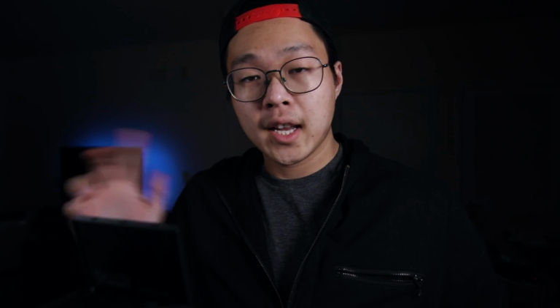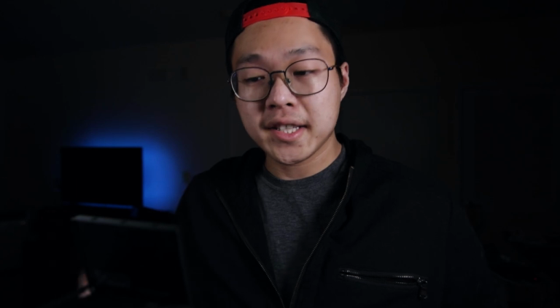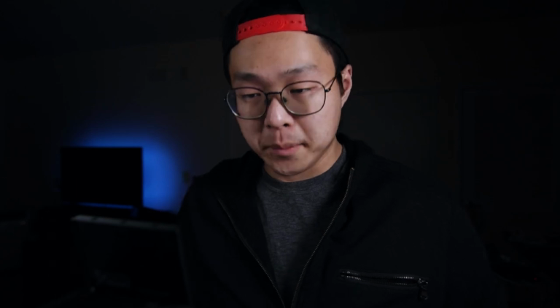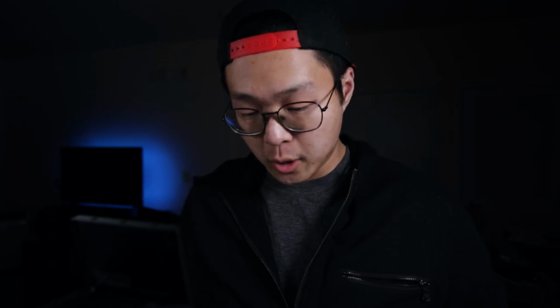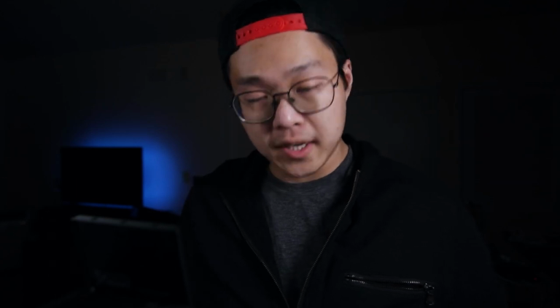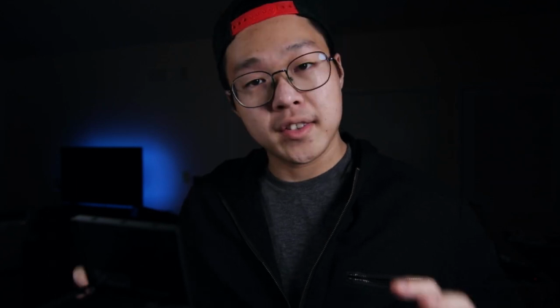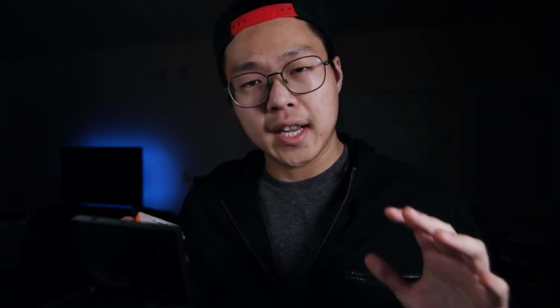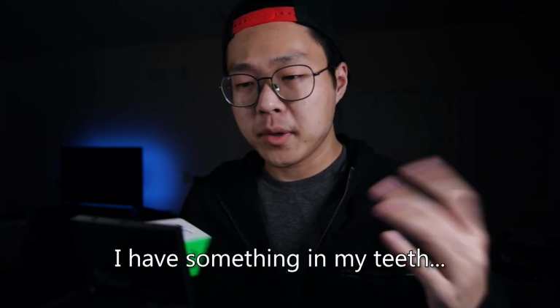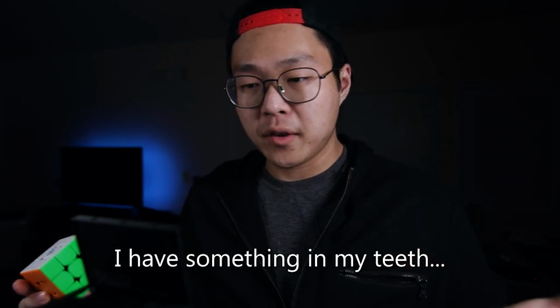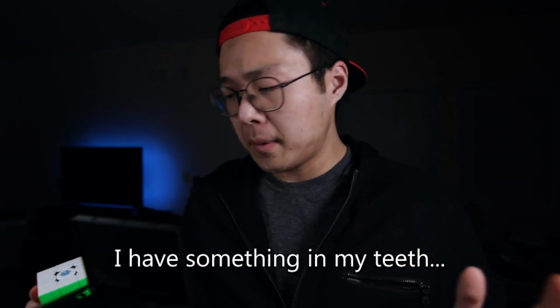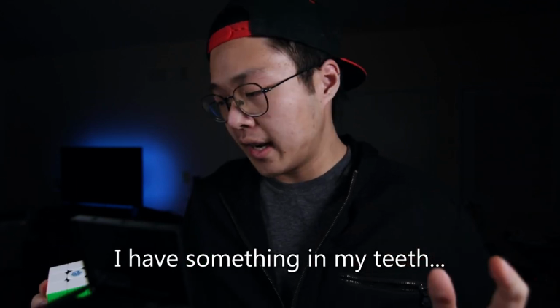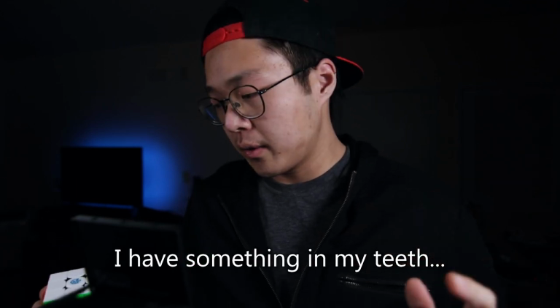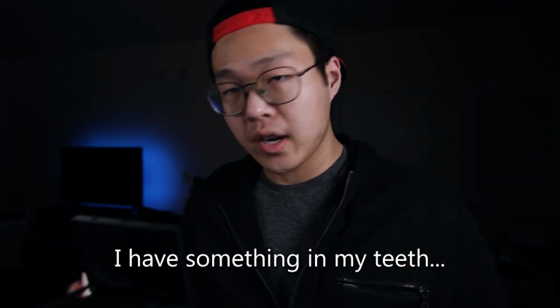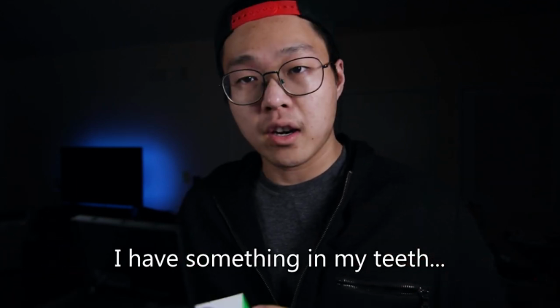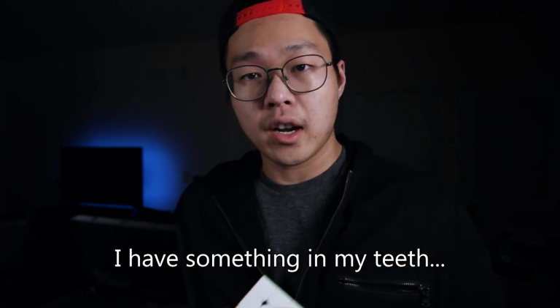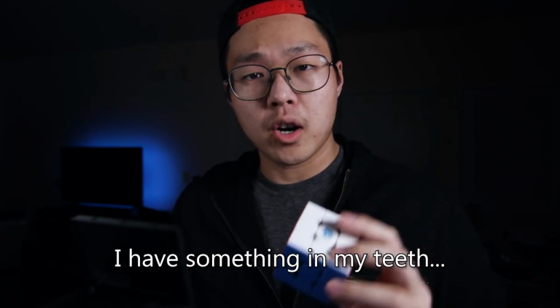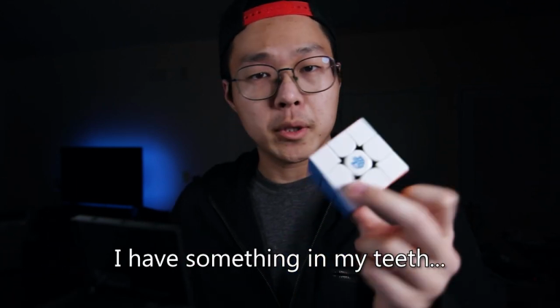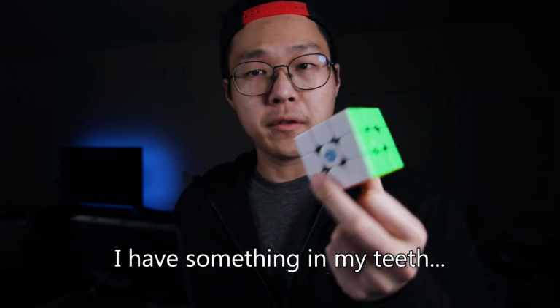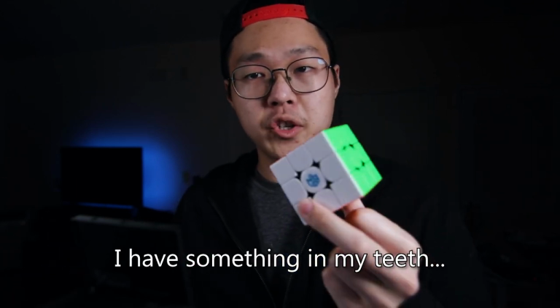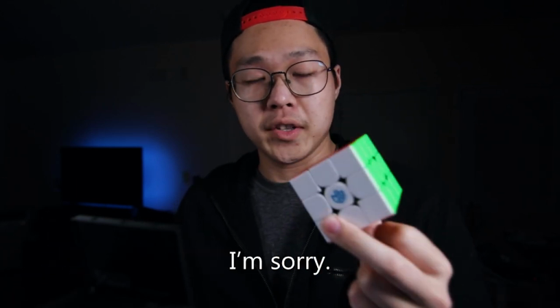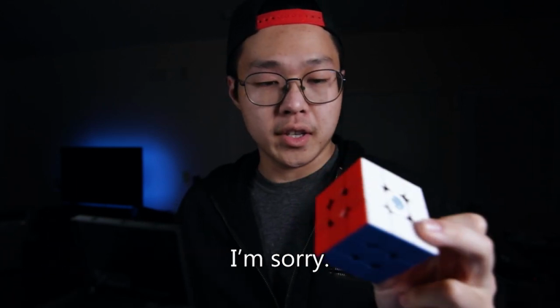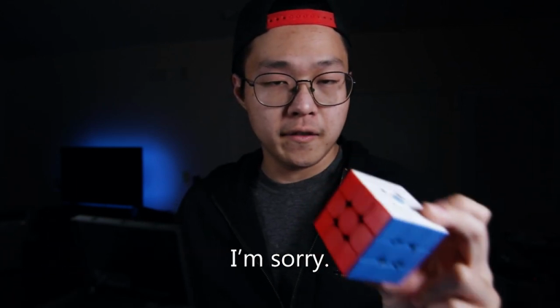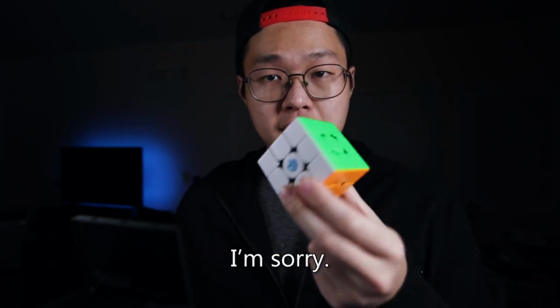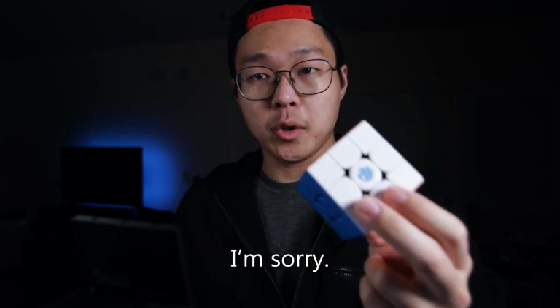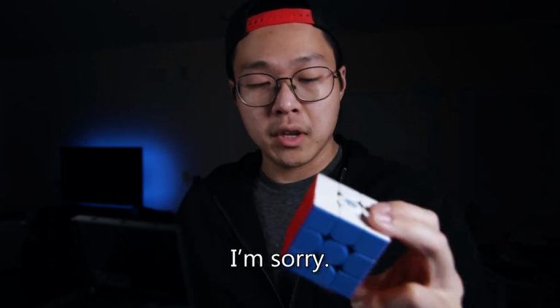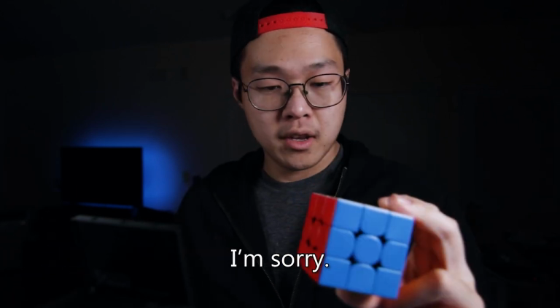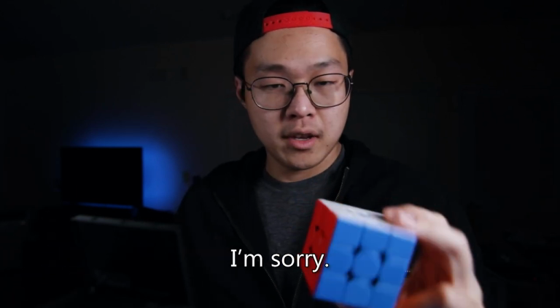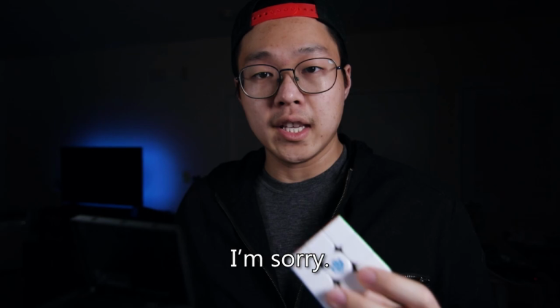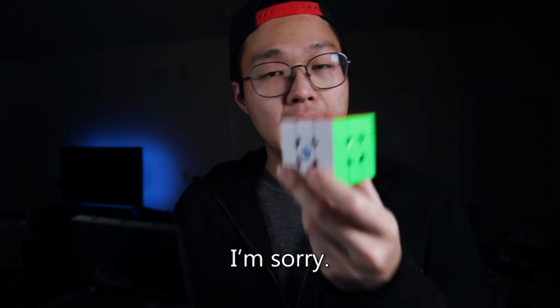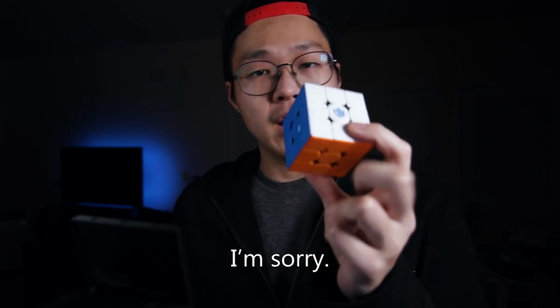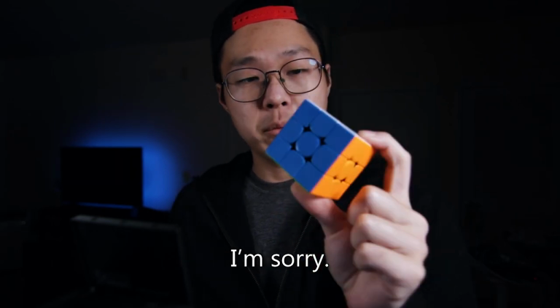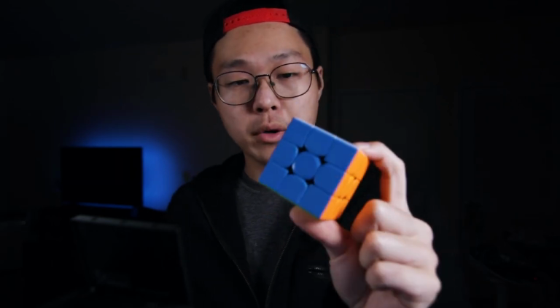Hey guys, it's me, Cubix. As most of you know by now, there are multiple versions of this cube, the GAN 11 Pro.